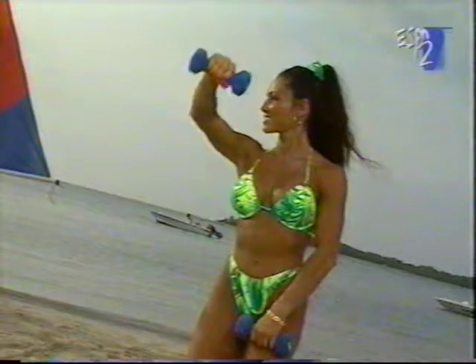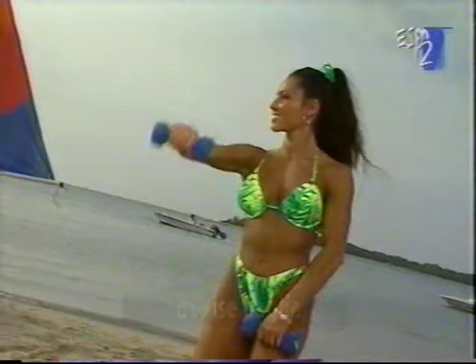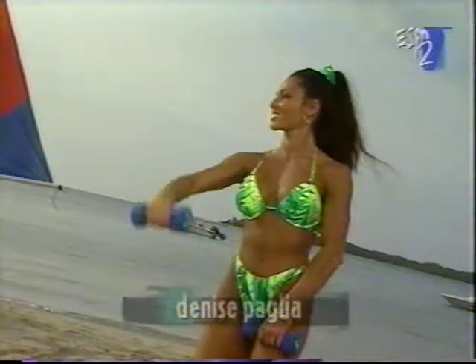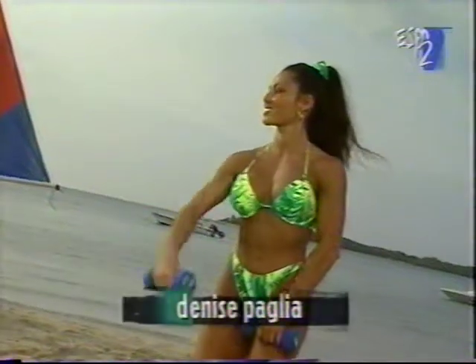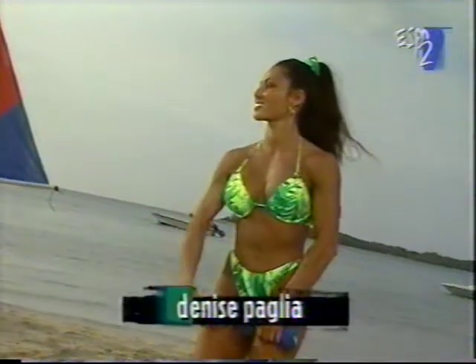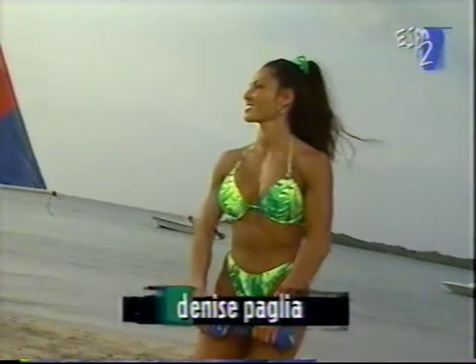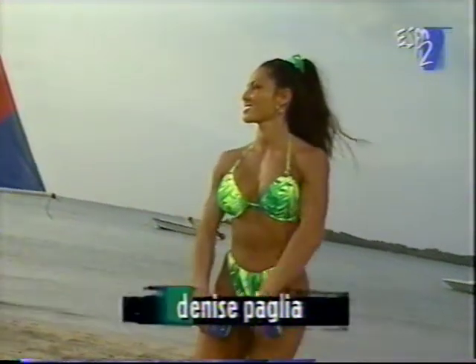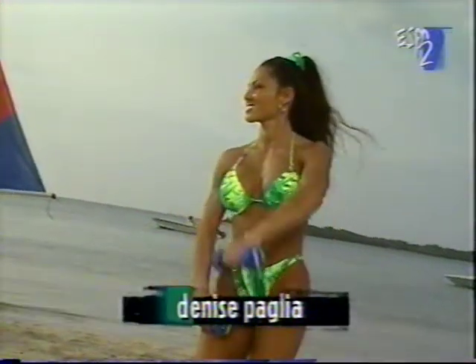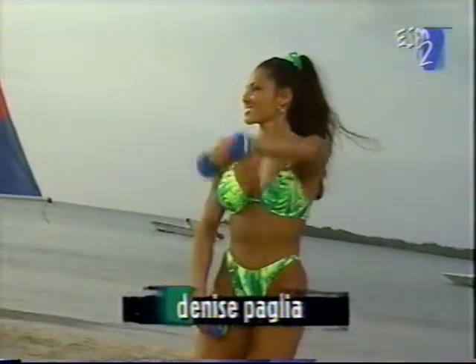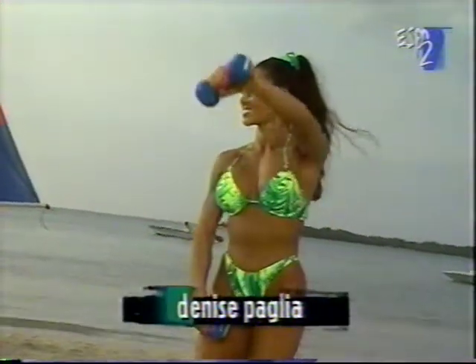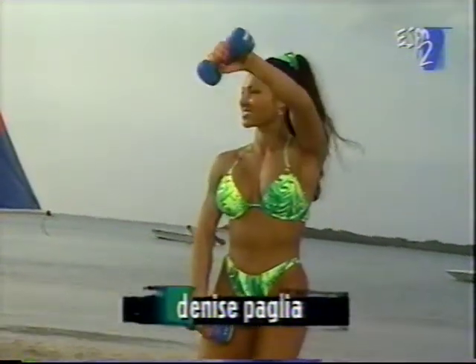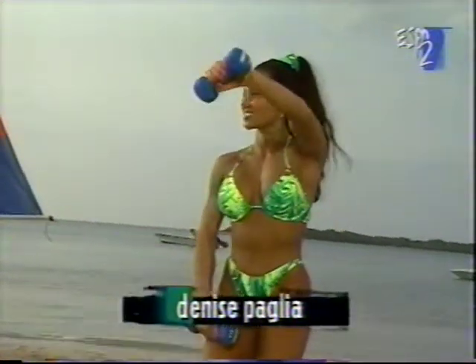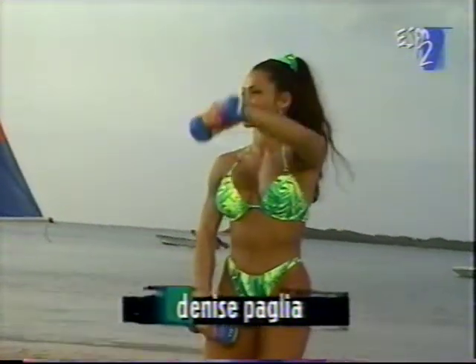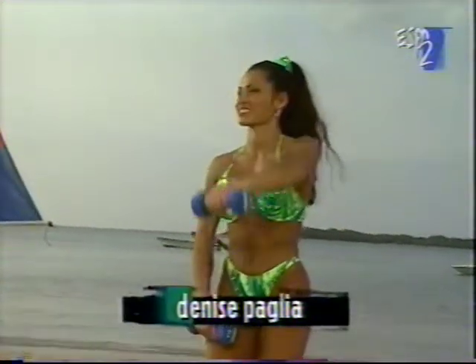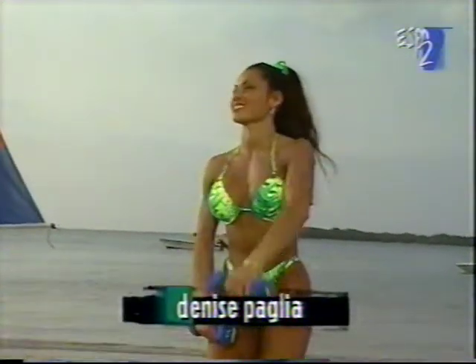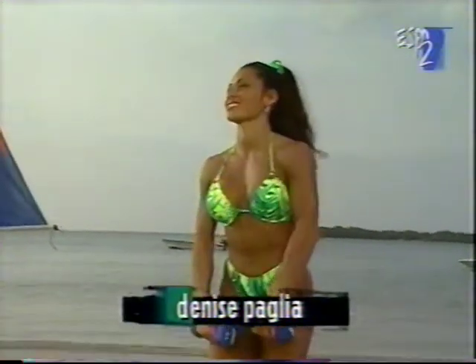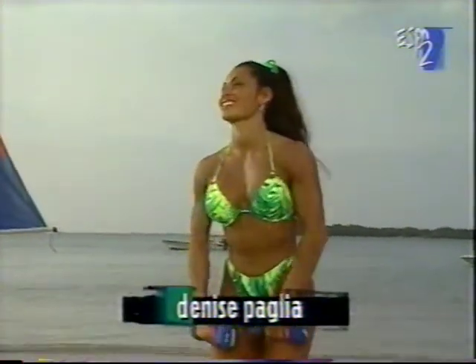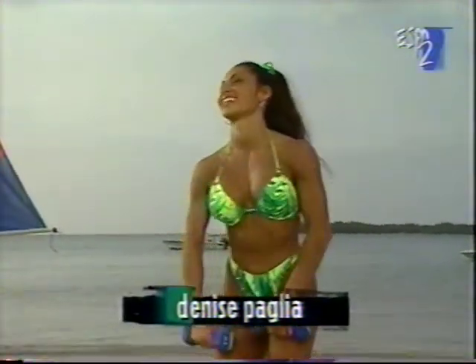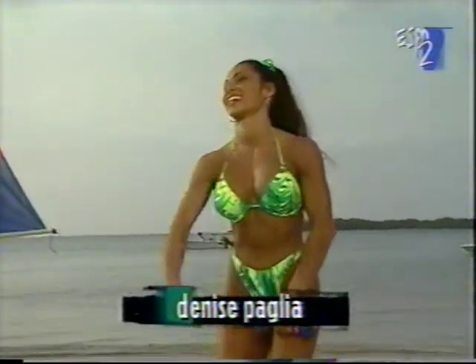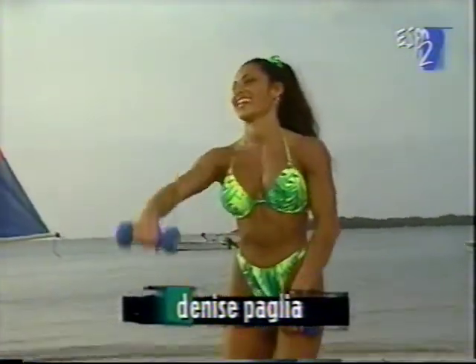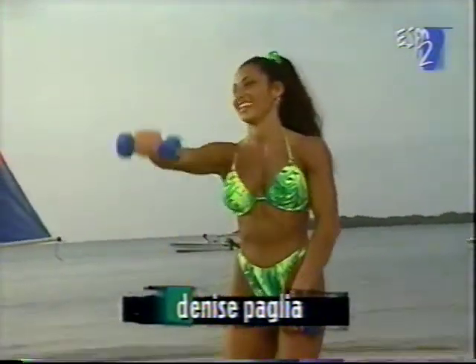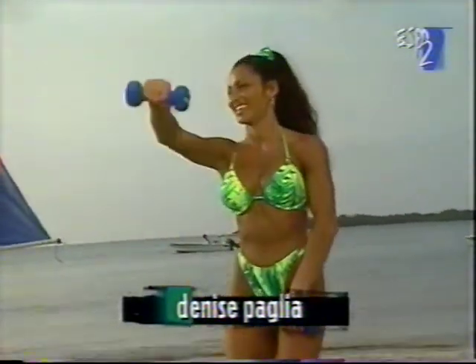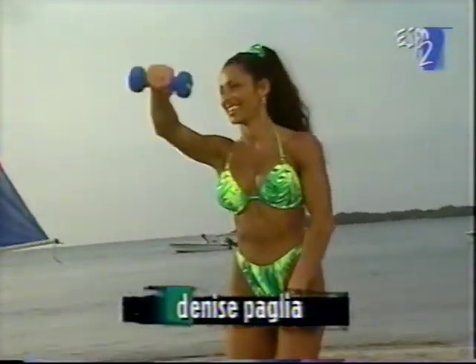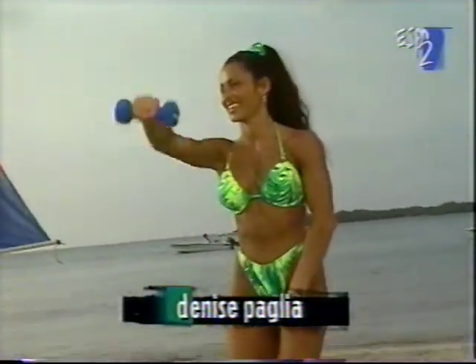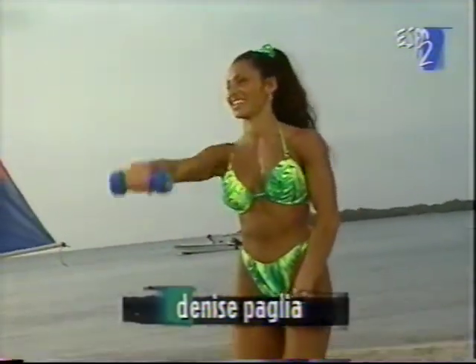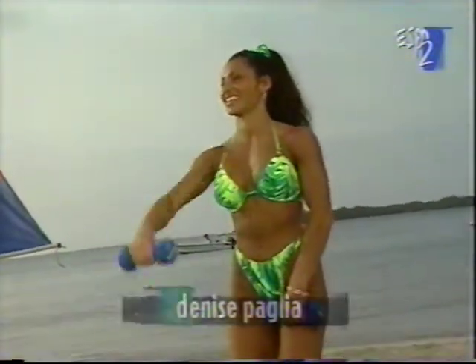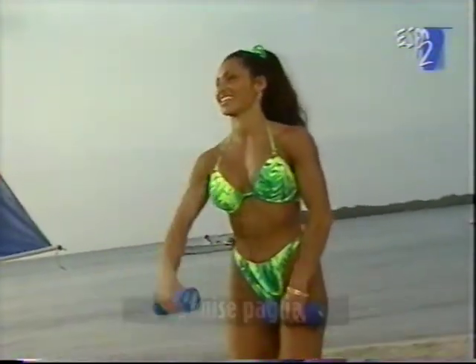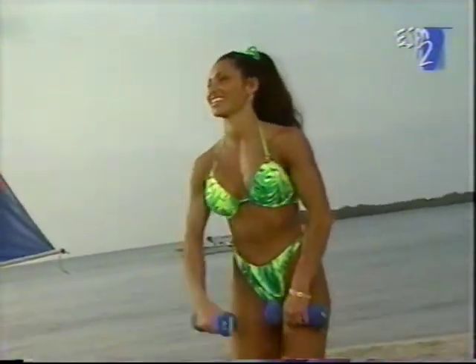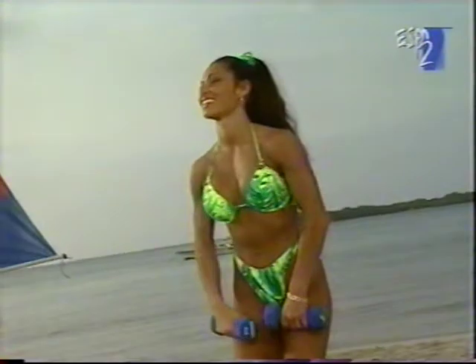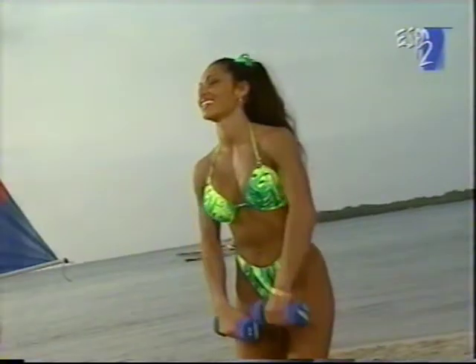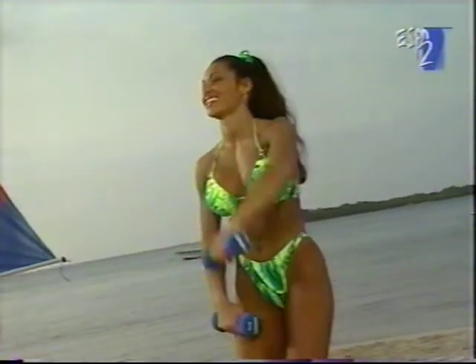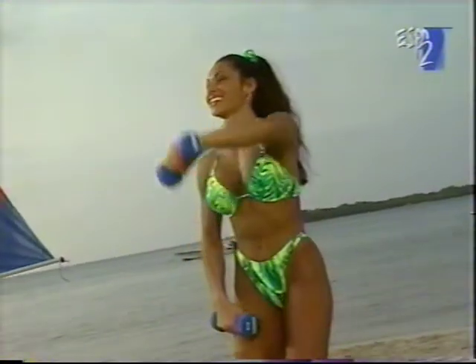We want to throw away those shoulder pads — no need for them. We're creating our own shoulder pads.